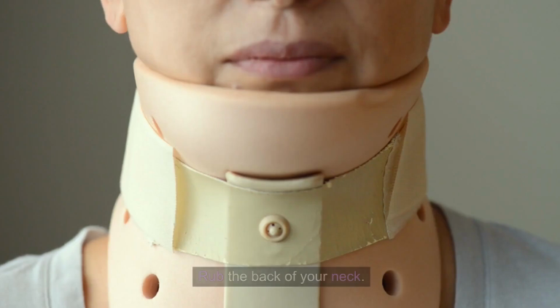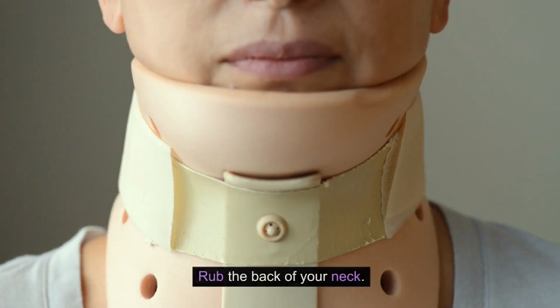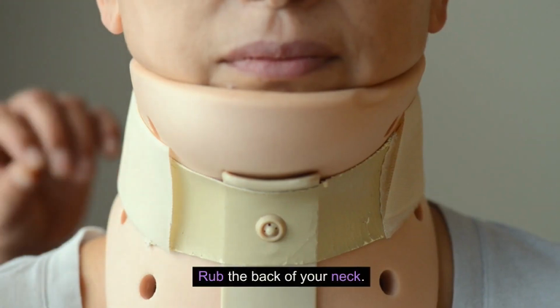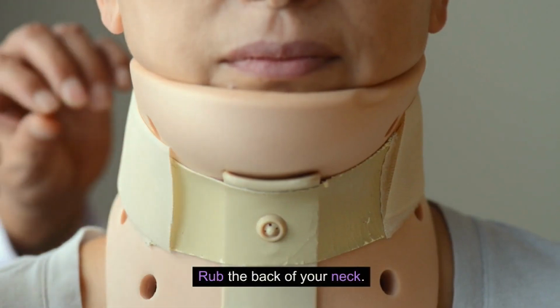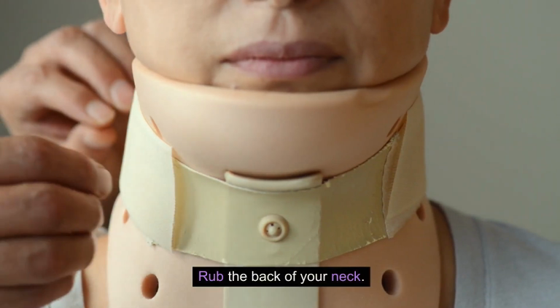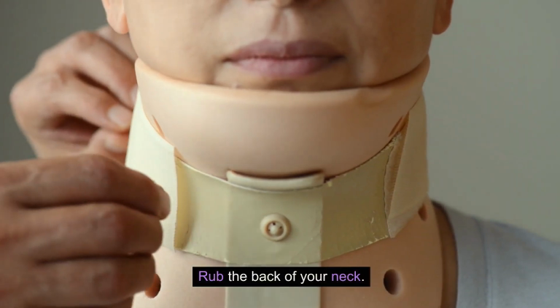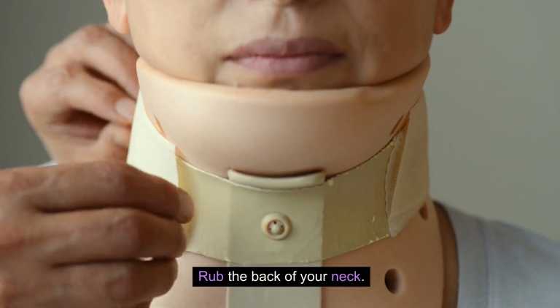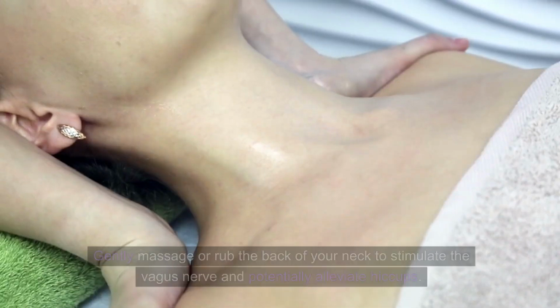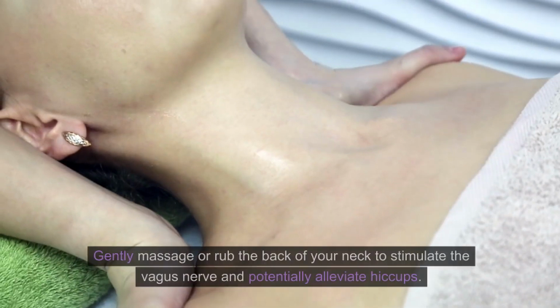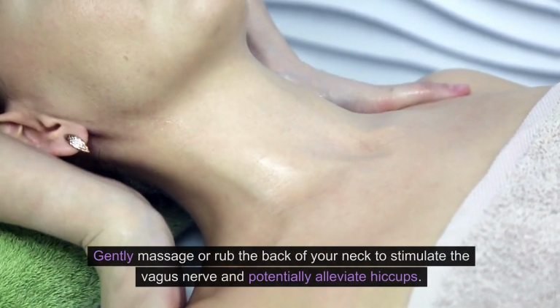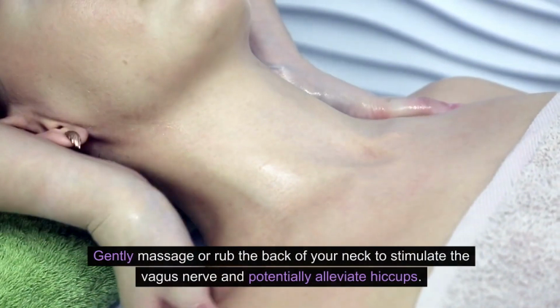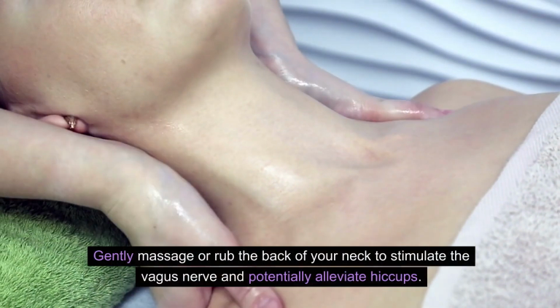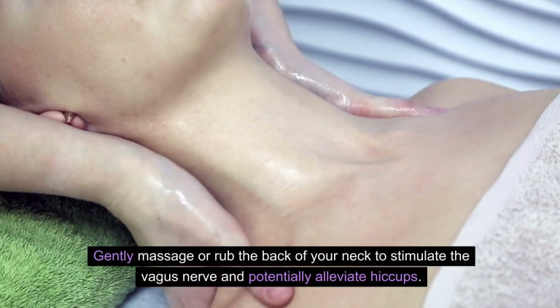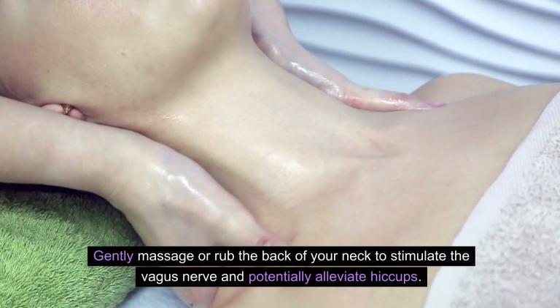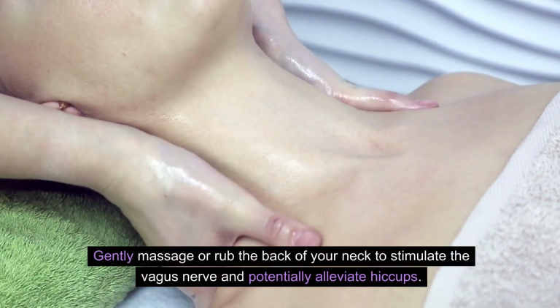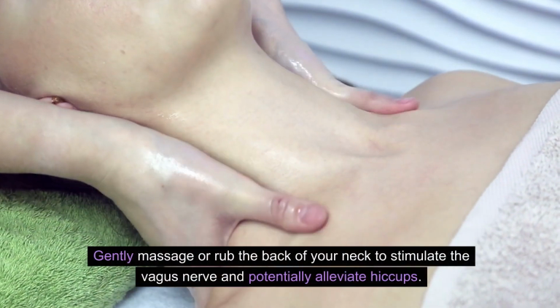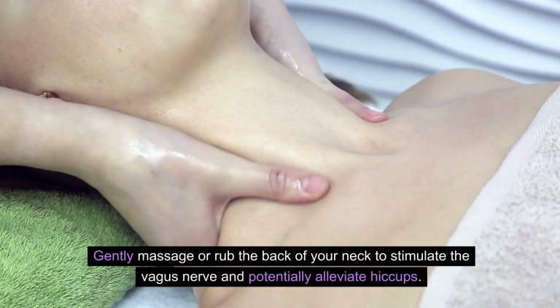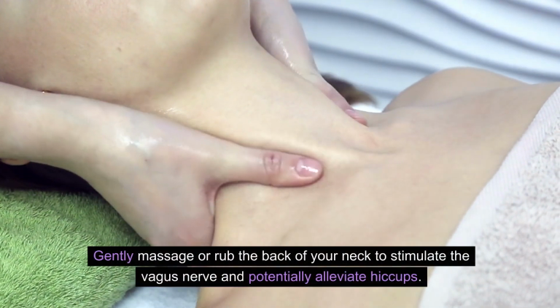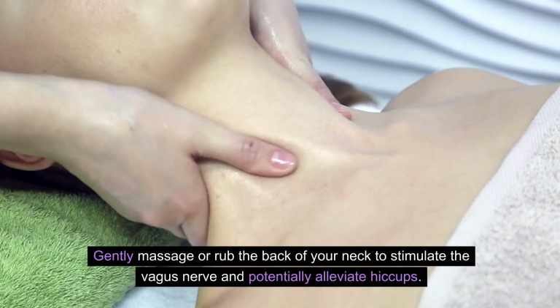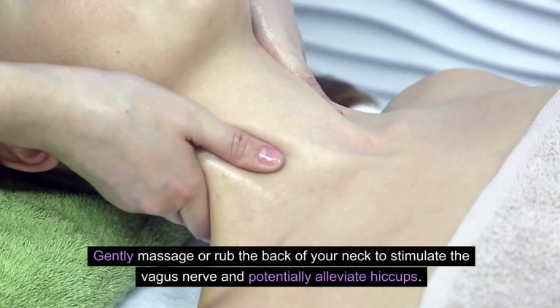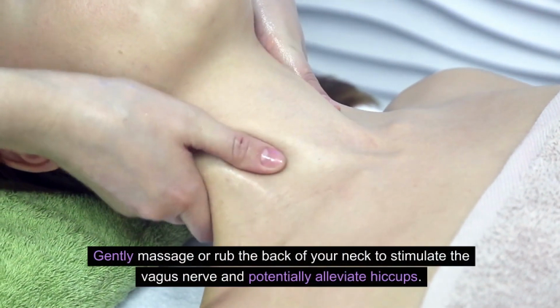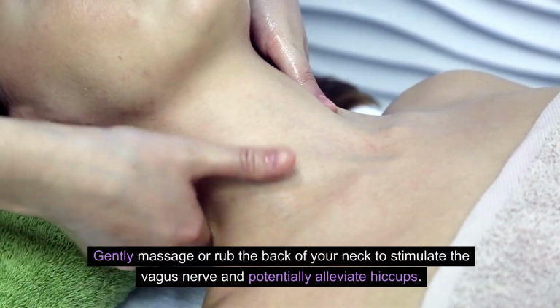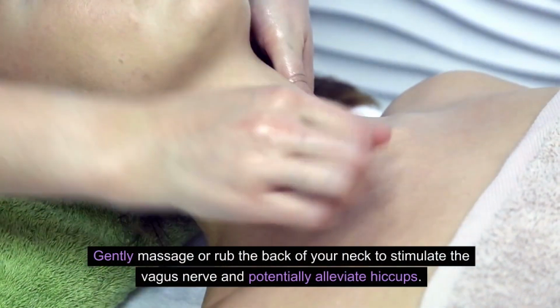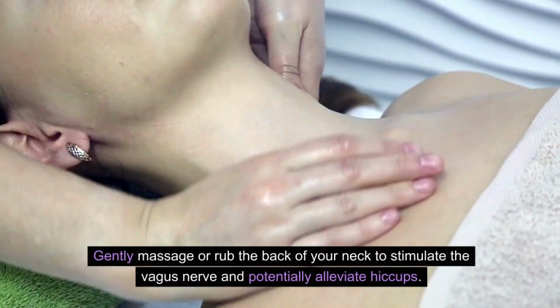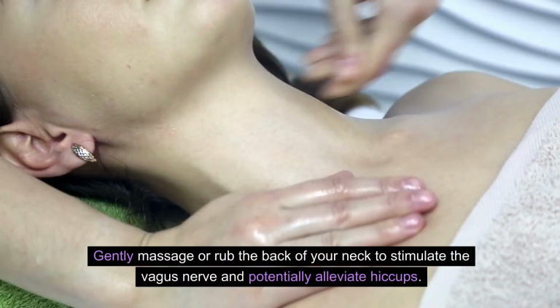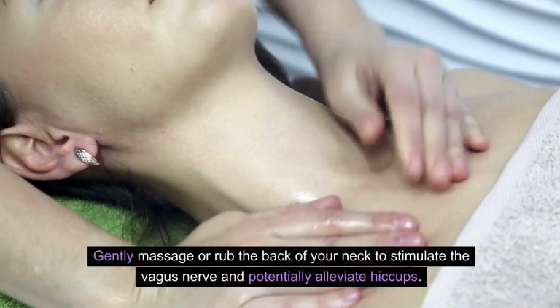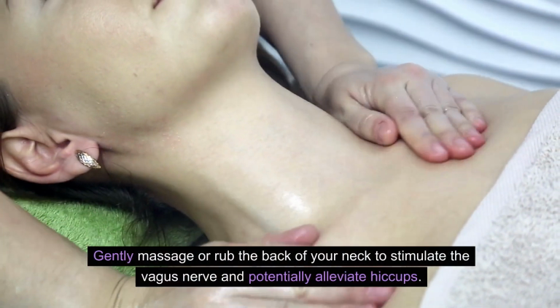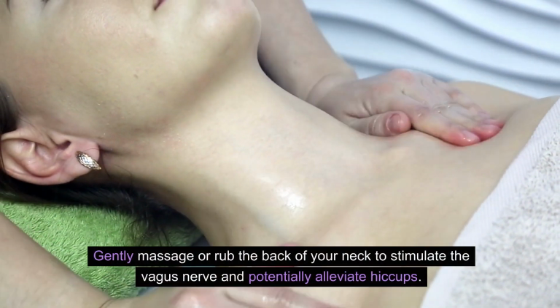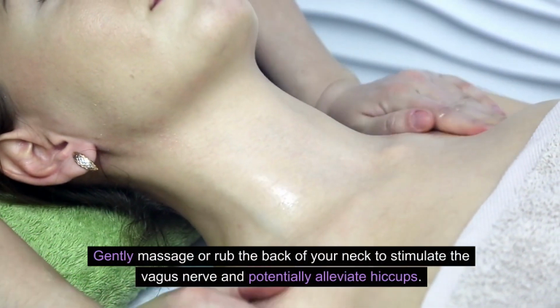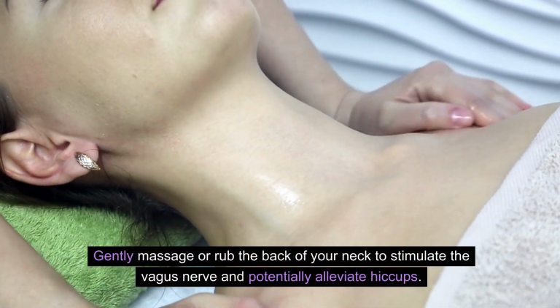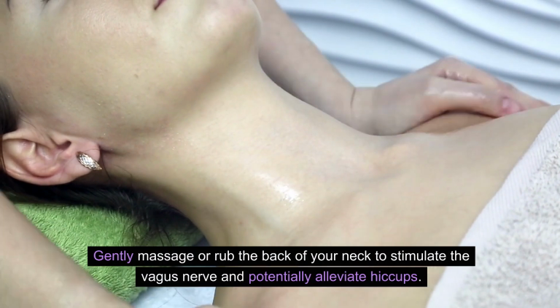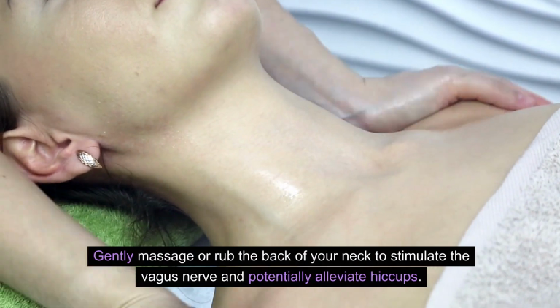Rub the back of your neck. Gently massage or rub the back of your neck to stimulate the vagus nerve and potentially alleviate hiccups.